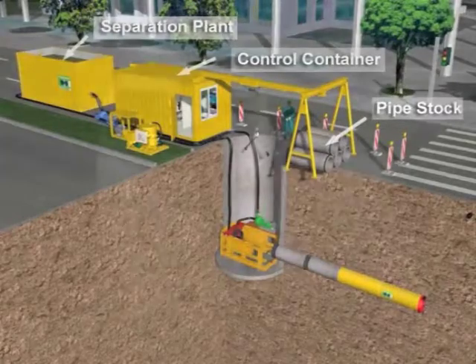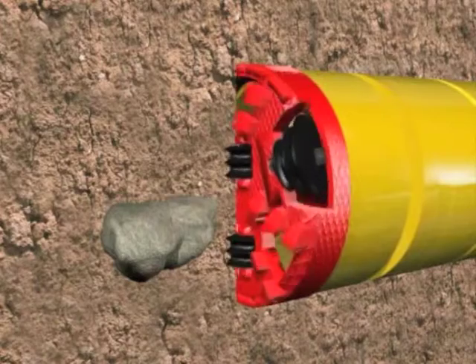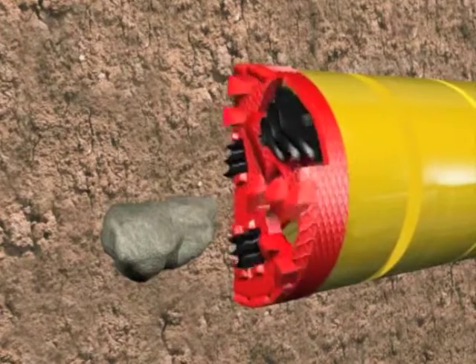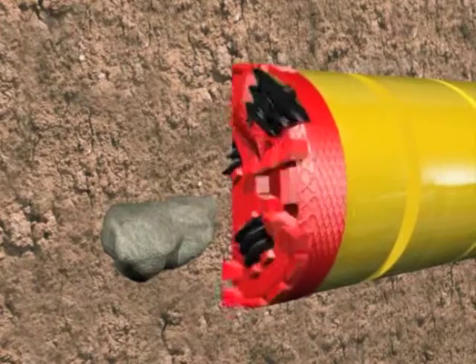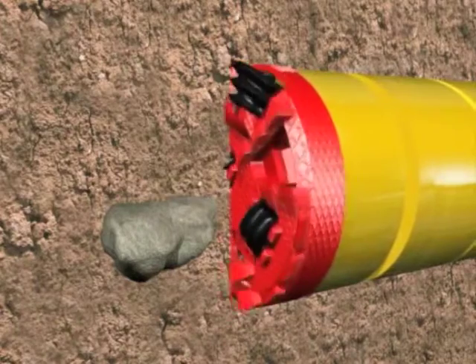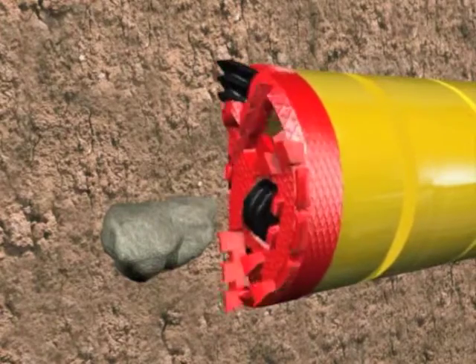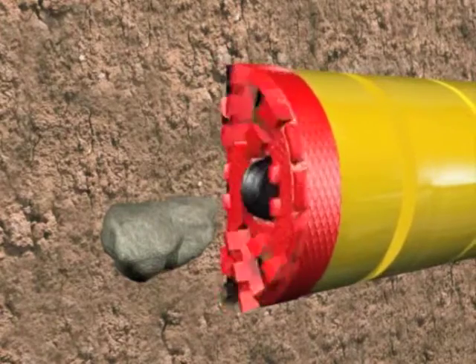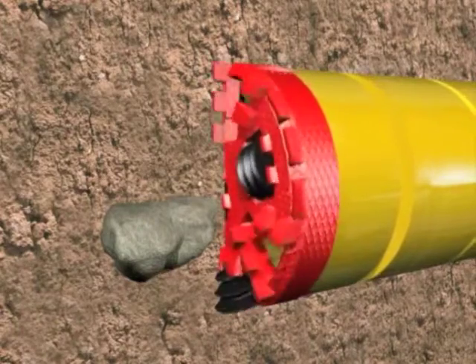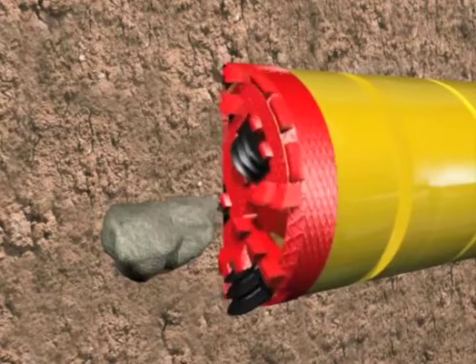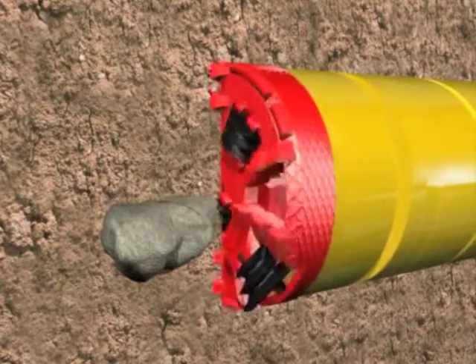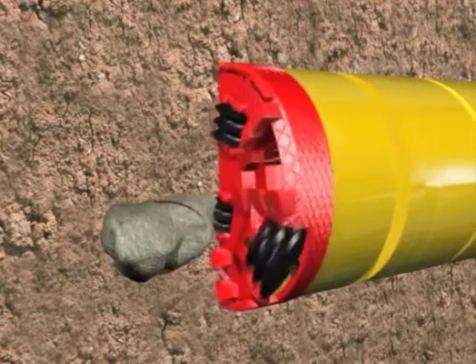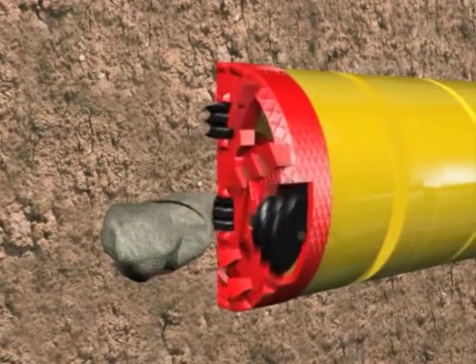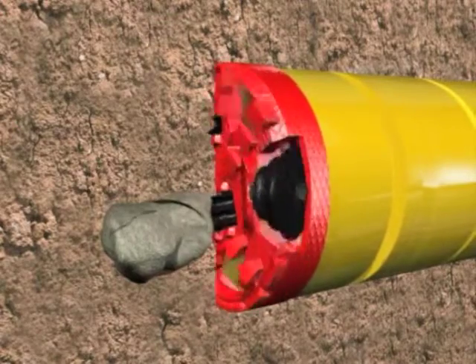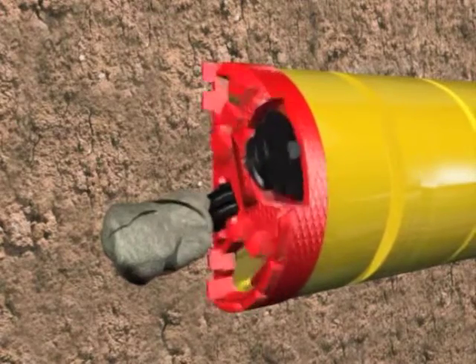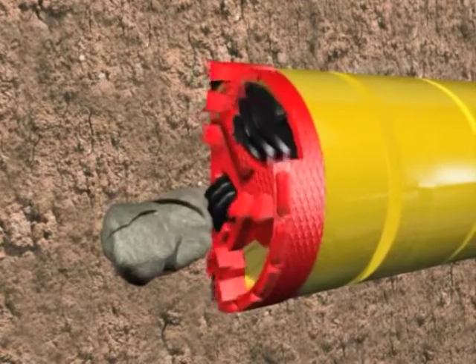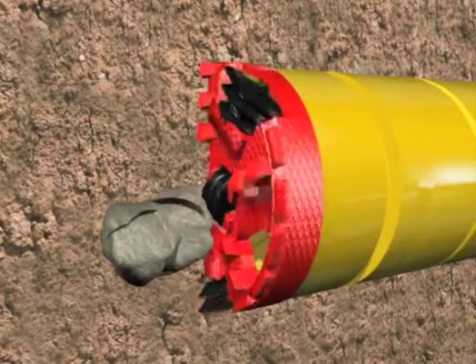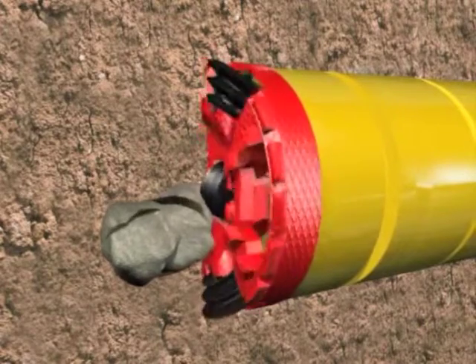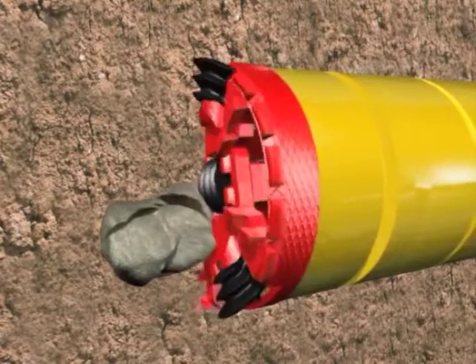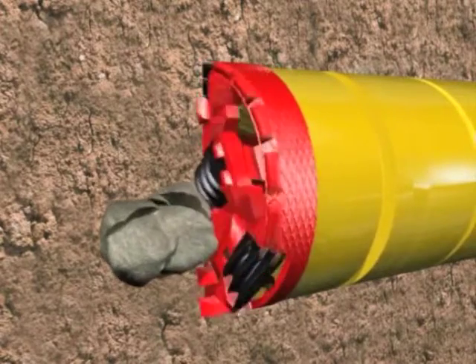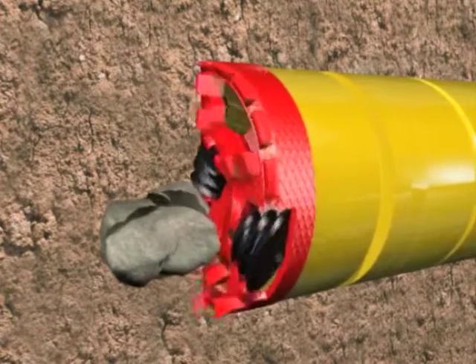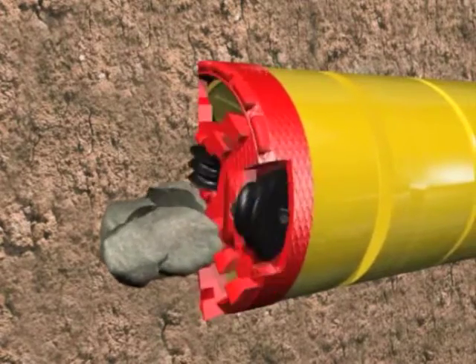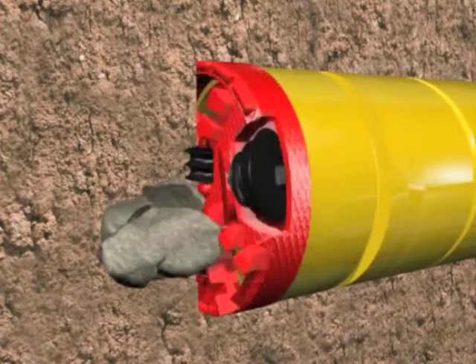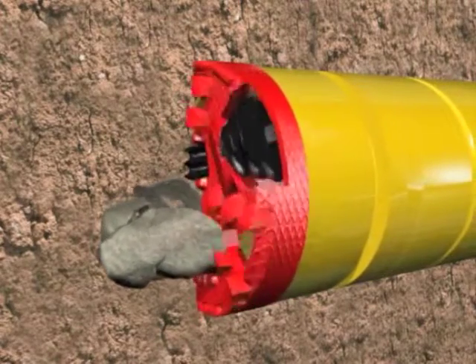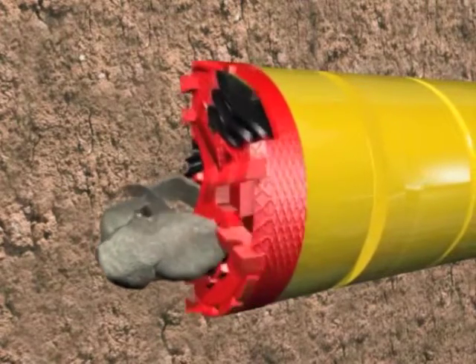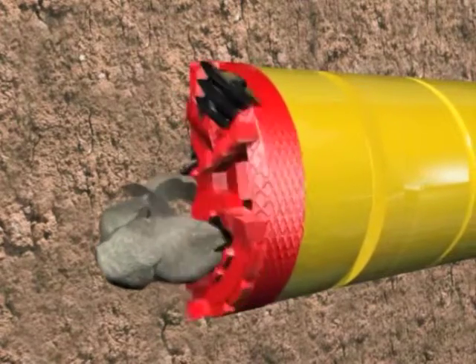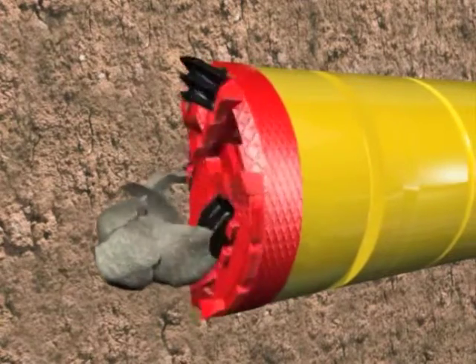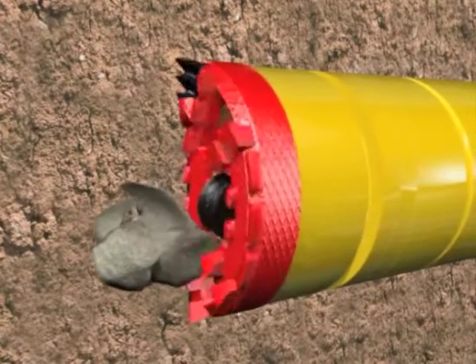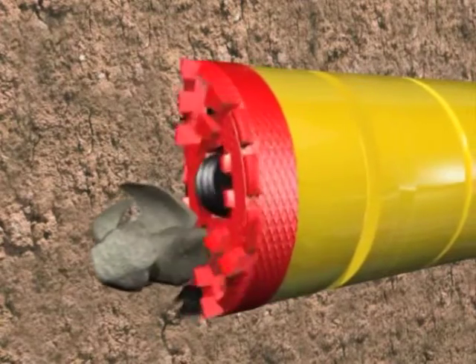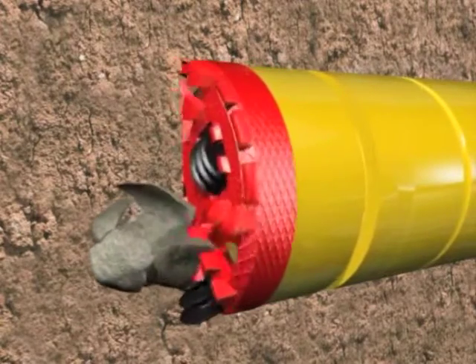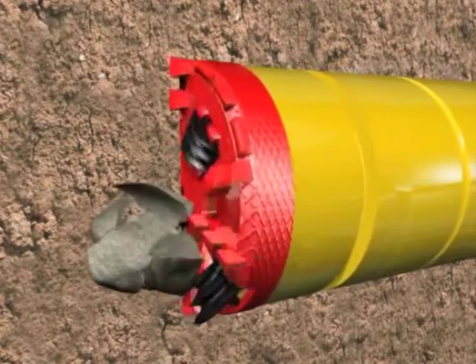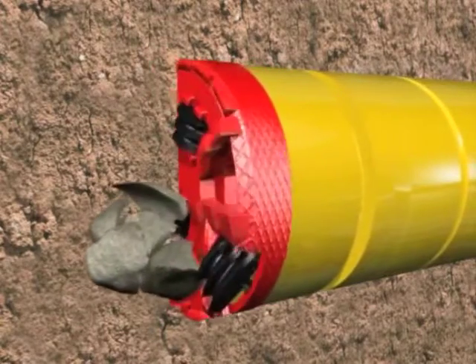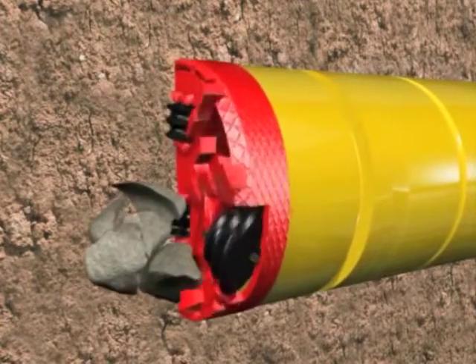Large stones are crushed by the discs of the cutting wheel. Sometimes fragments are being driven out to the surrounding soil.